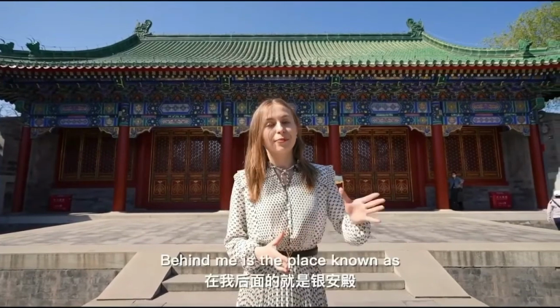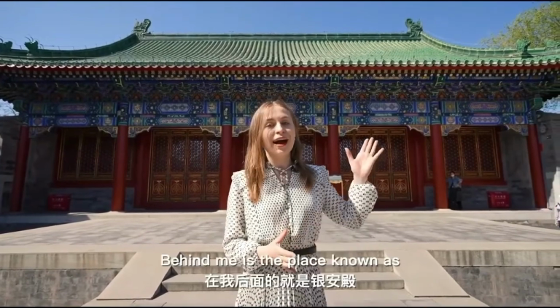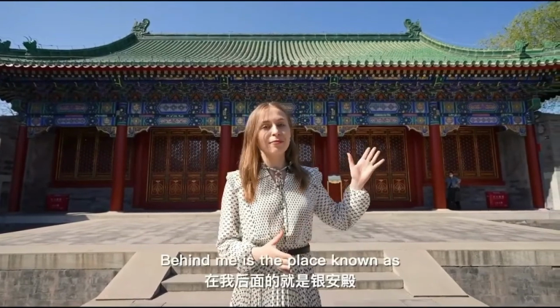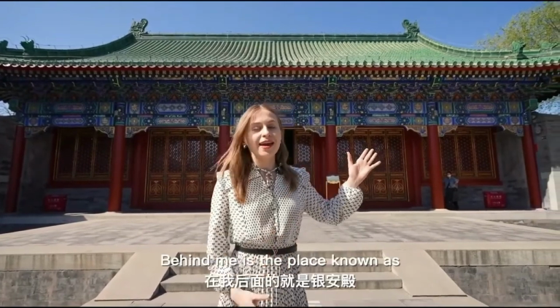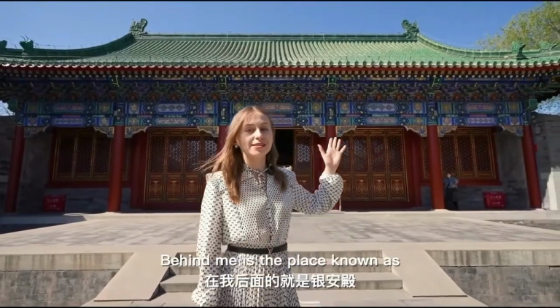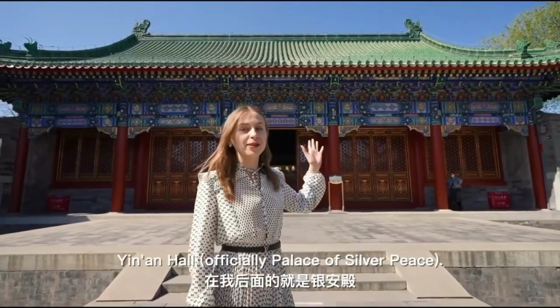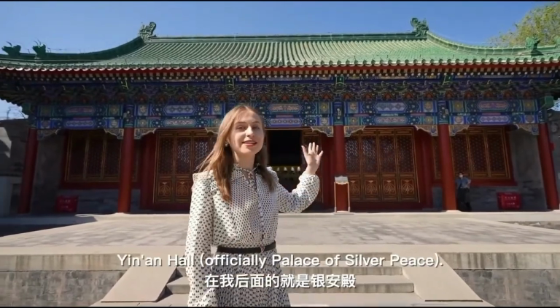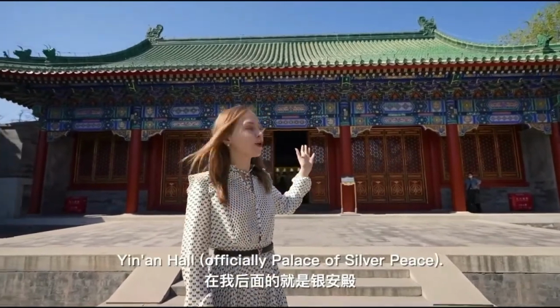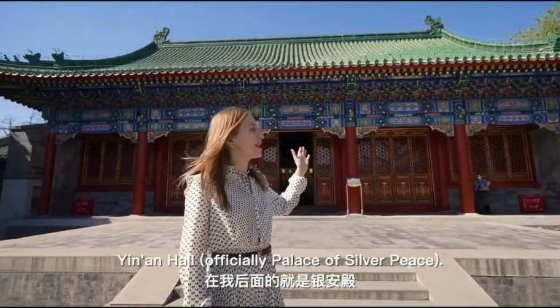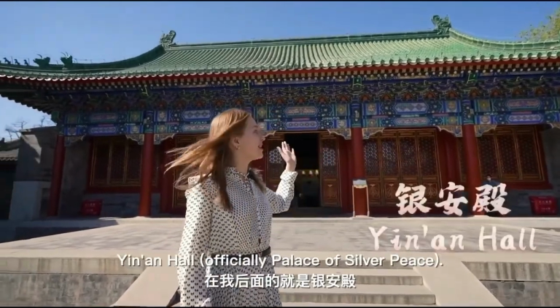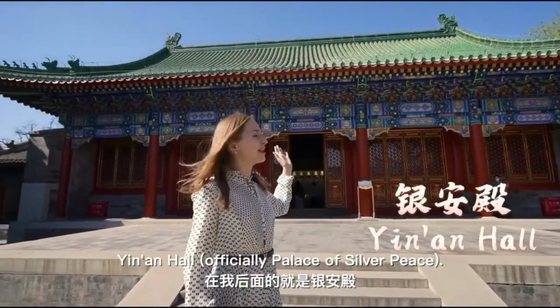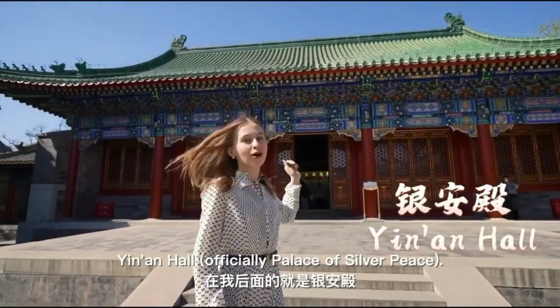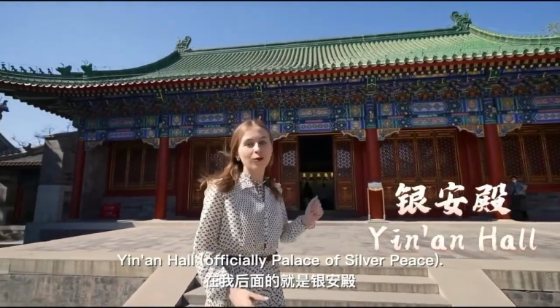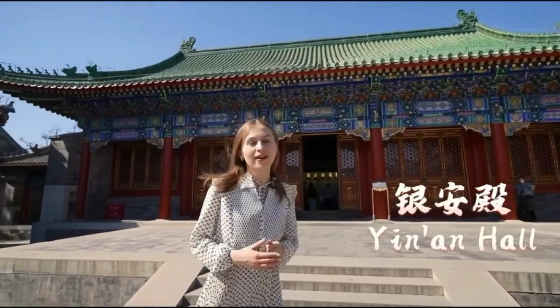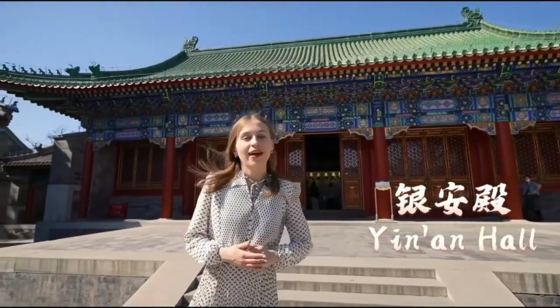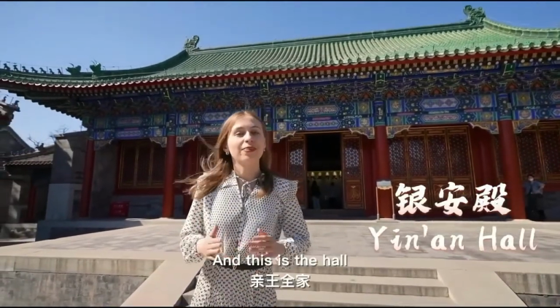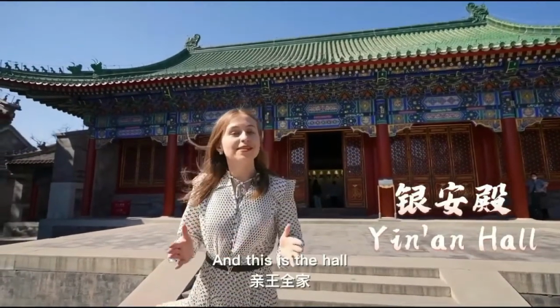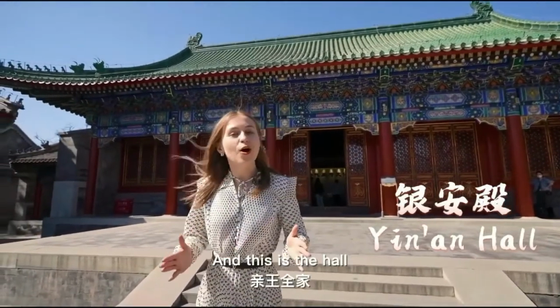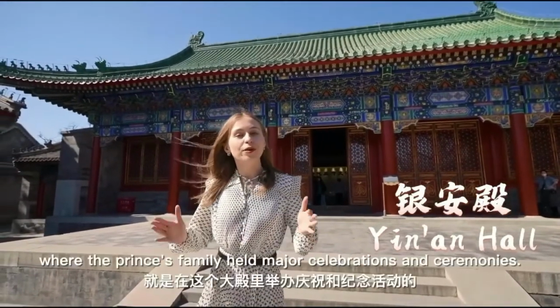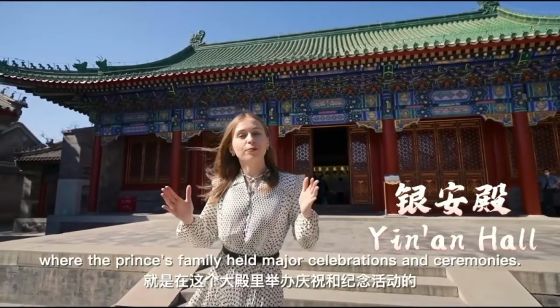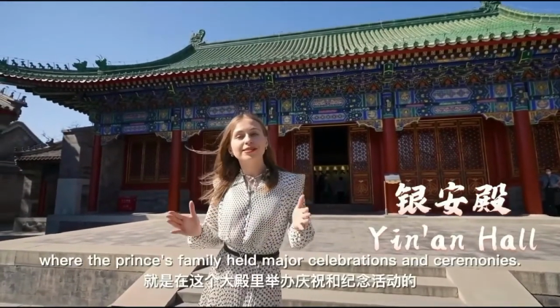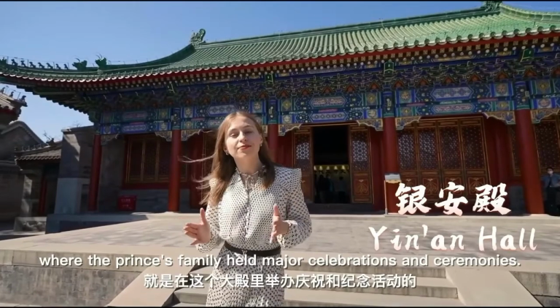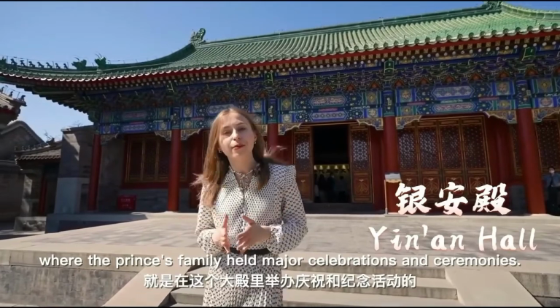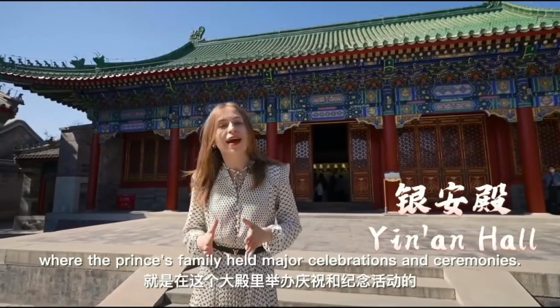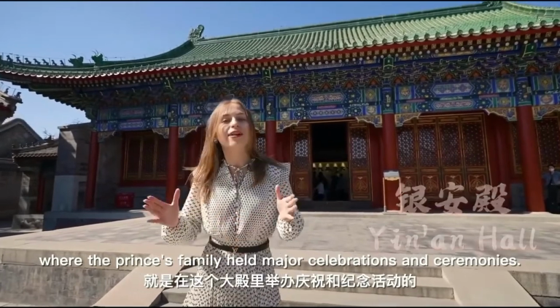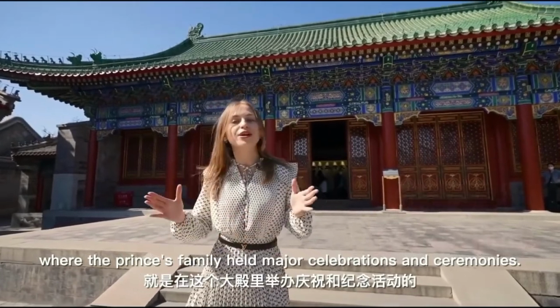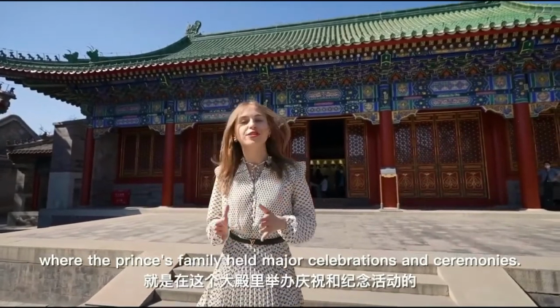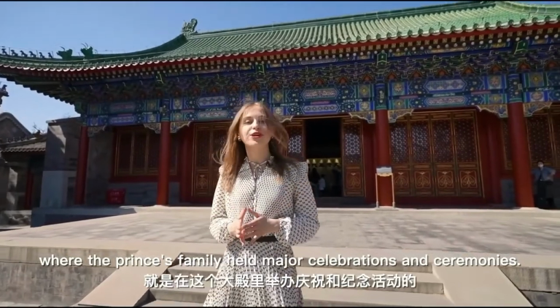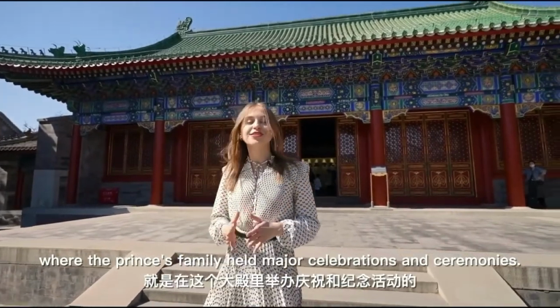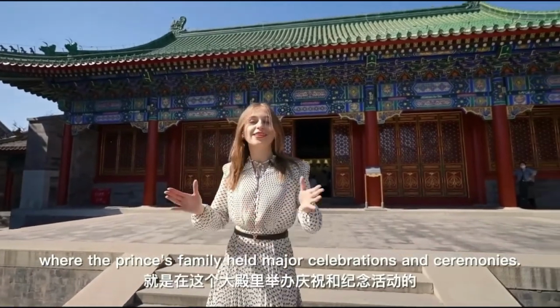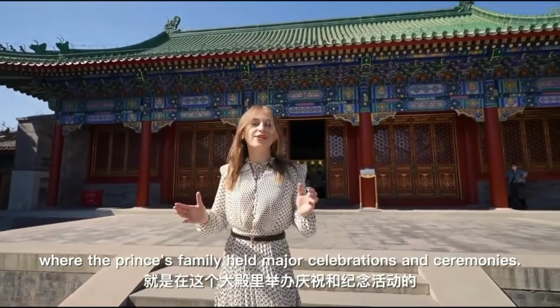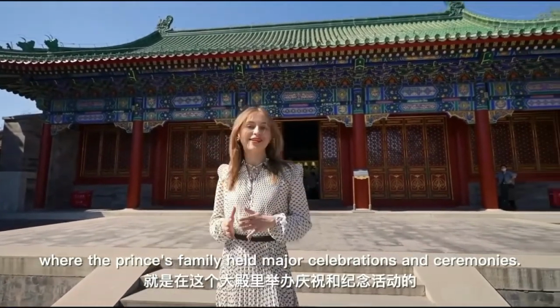Behind me is the place known as Yin-Yang Hall. This is the hall where the prince's family held major celebrations and ceremonies.